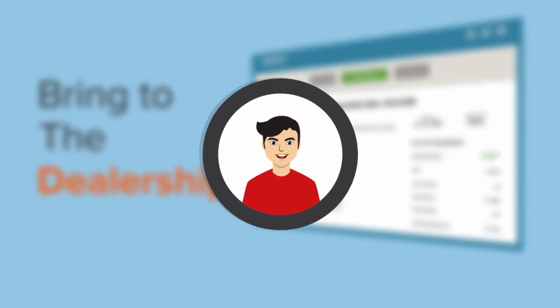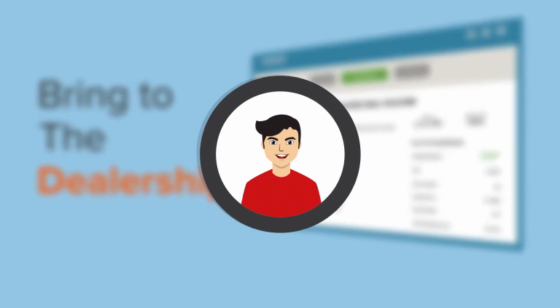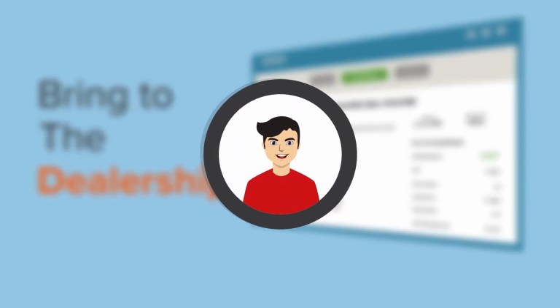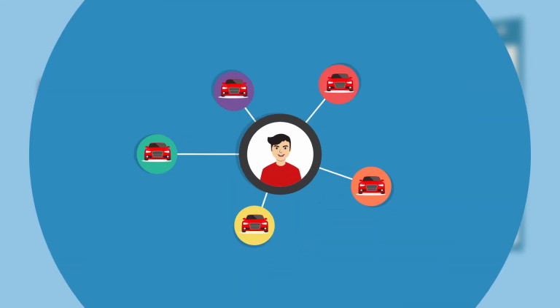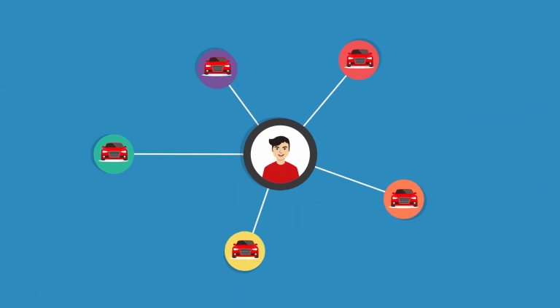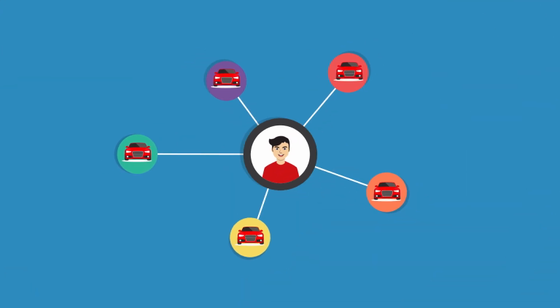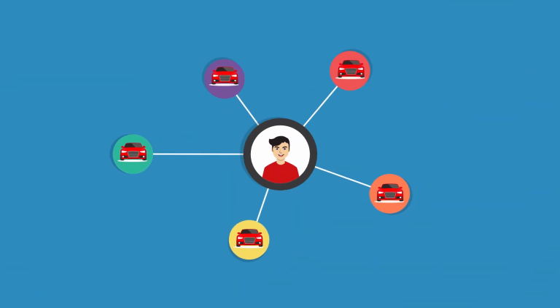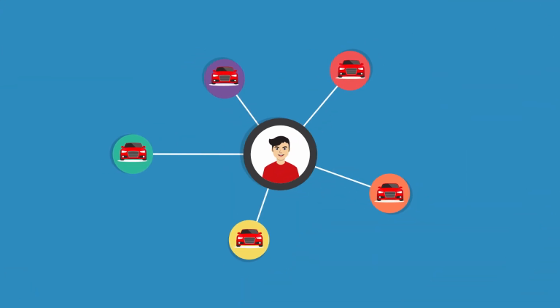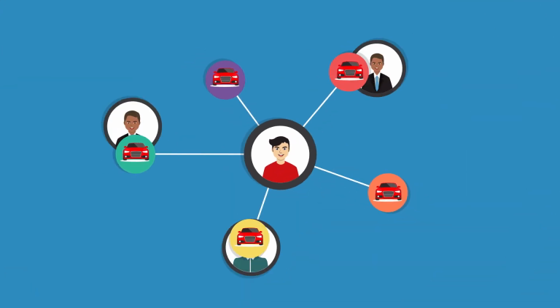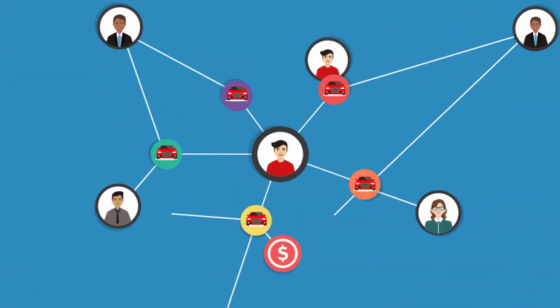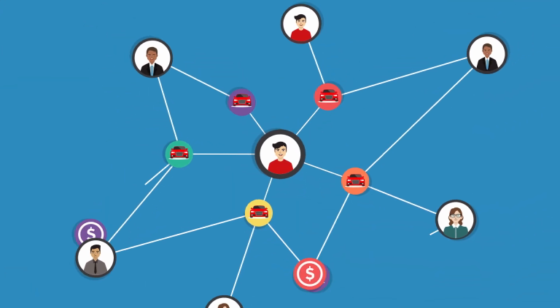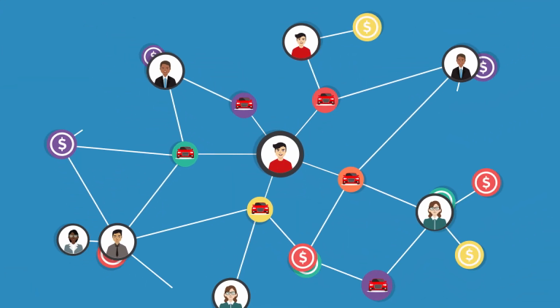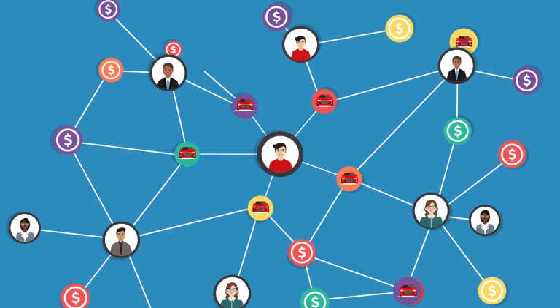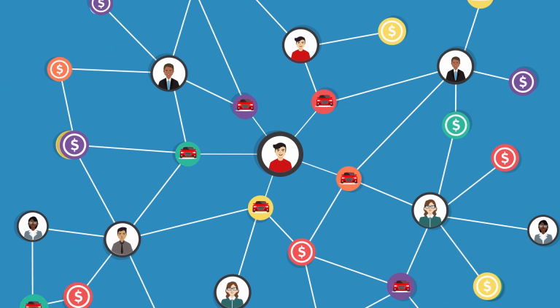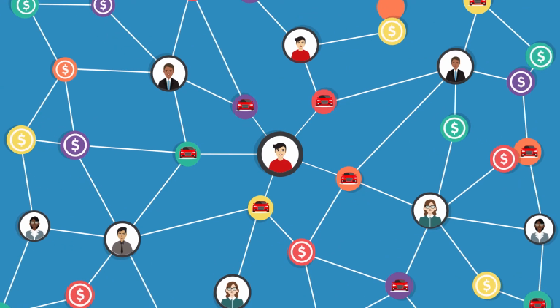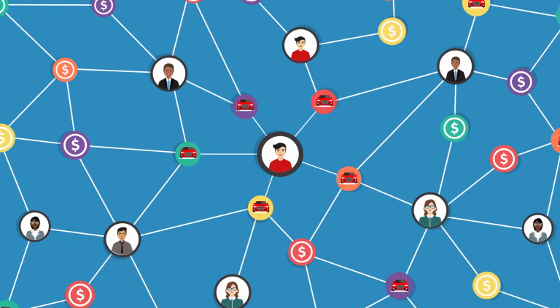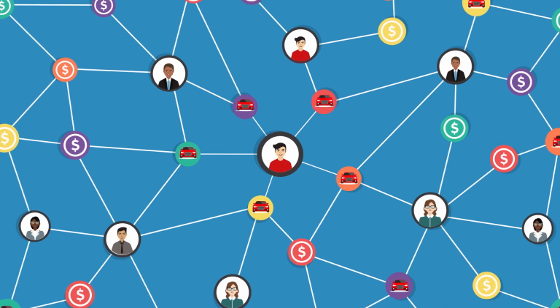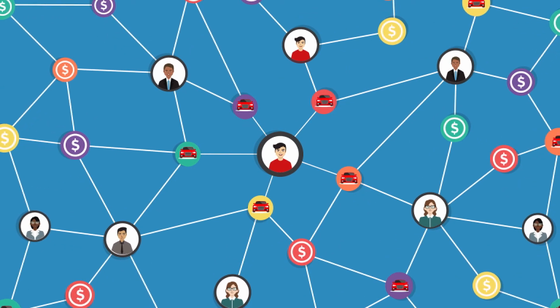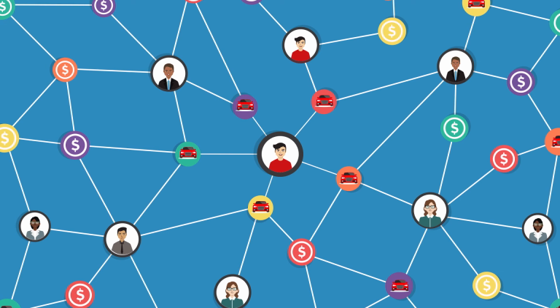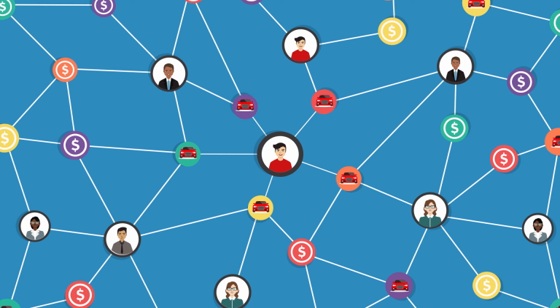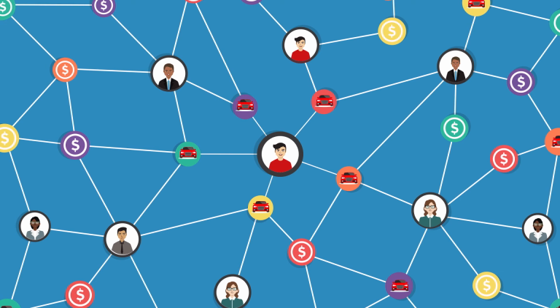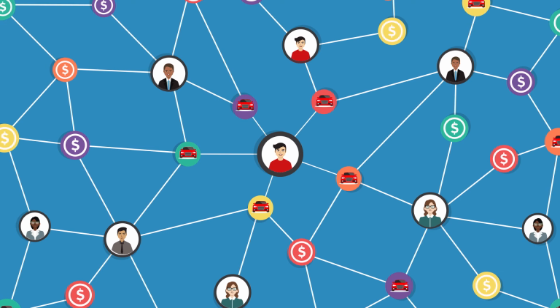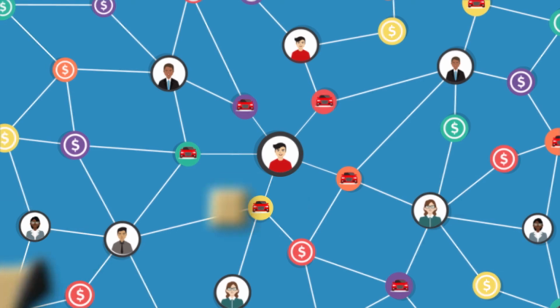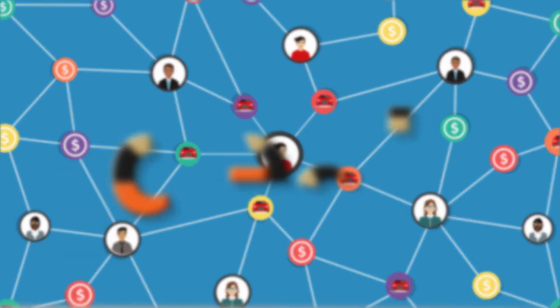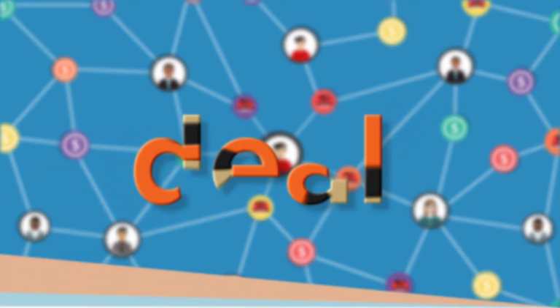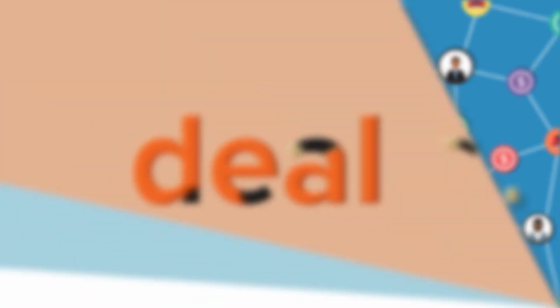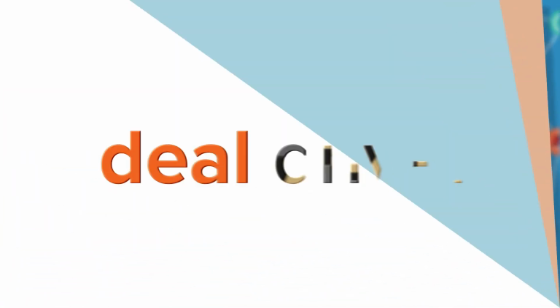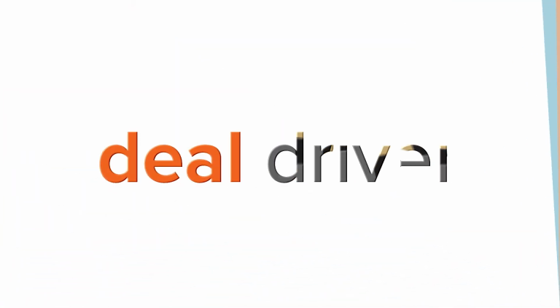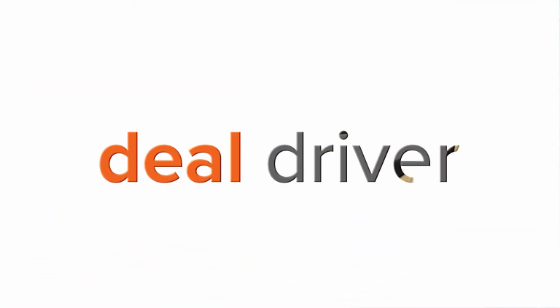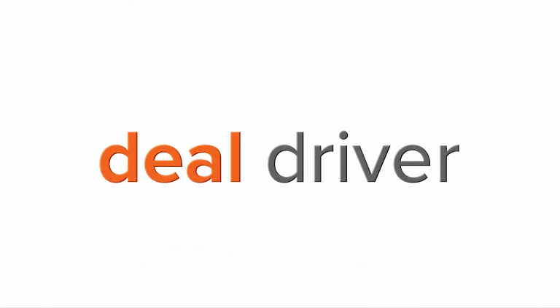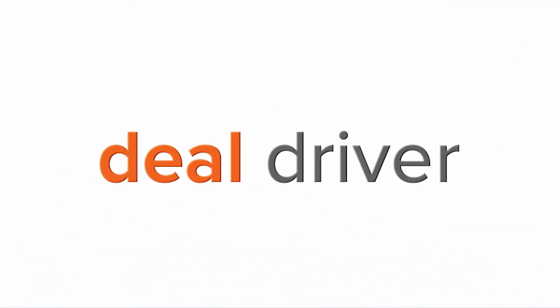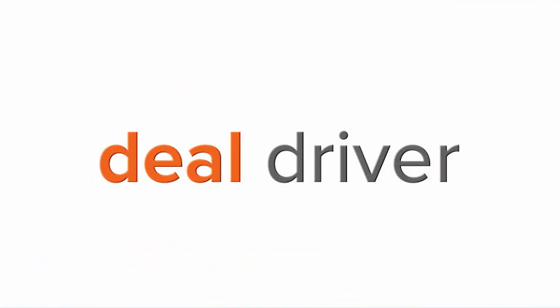DealDriver connects you to the cars you want at the prices that work for you. DealDriver: no hassle, no mystery, no problem.